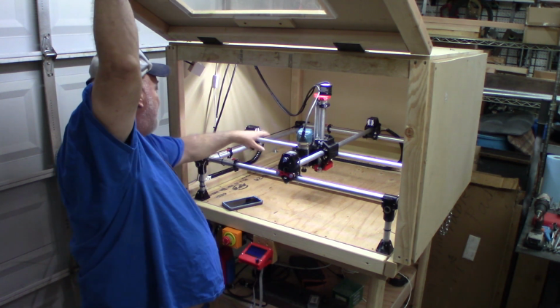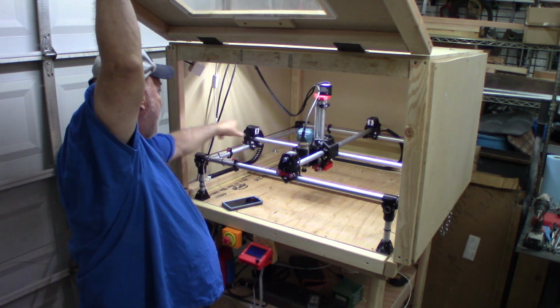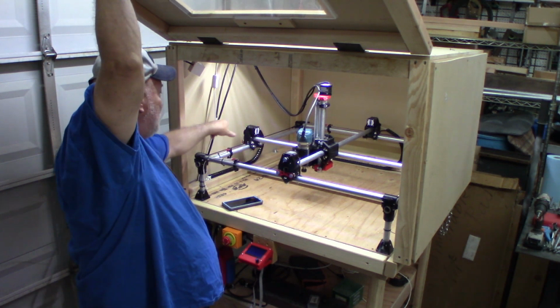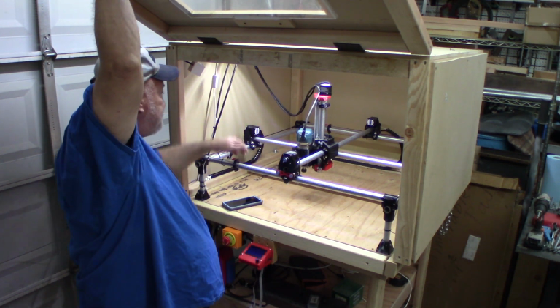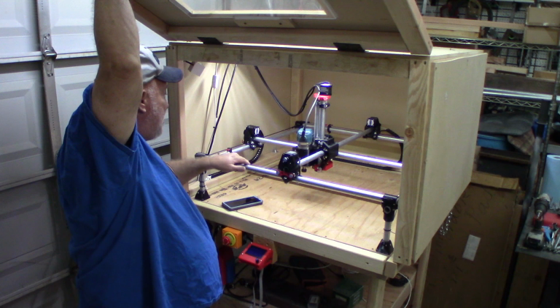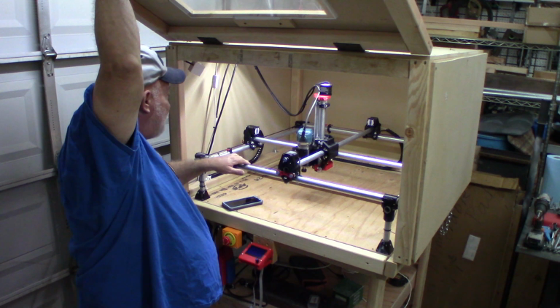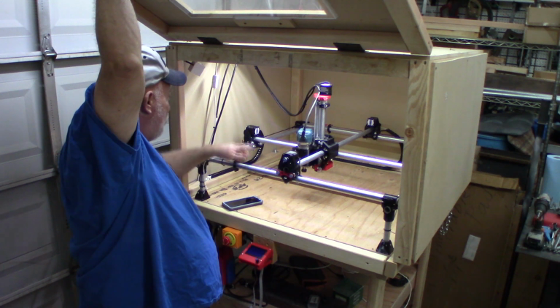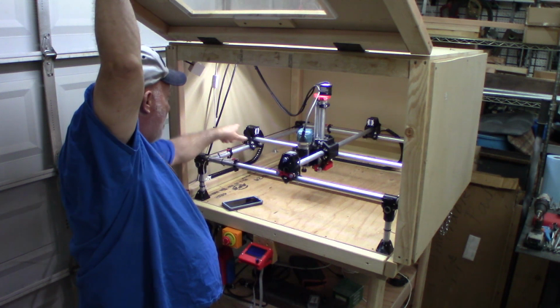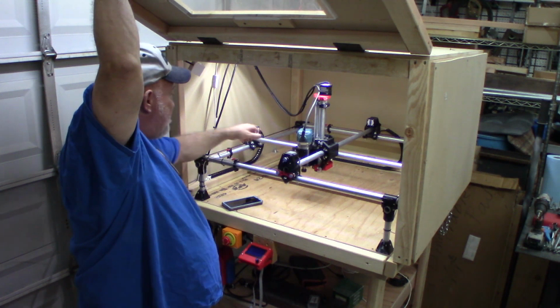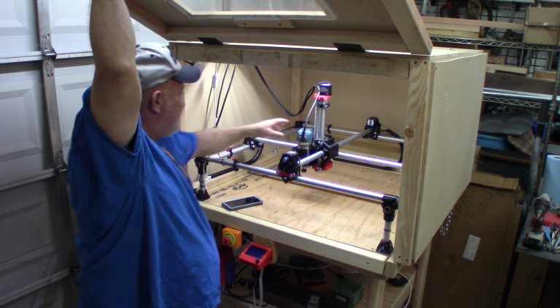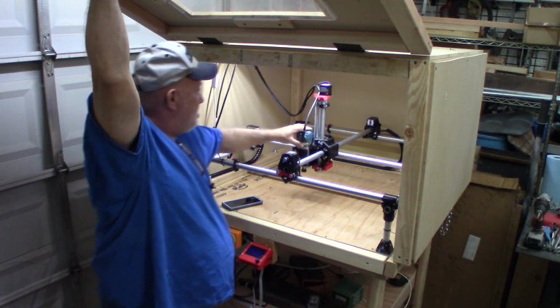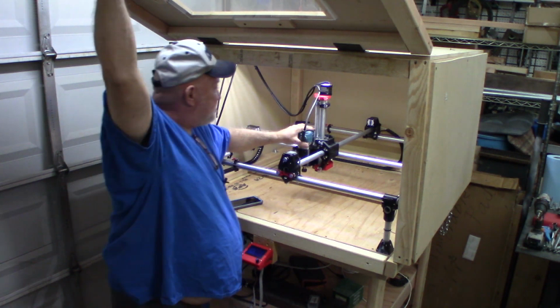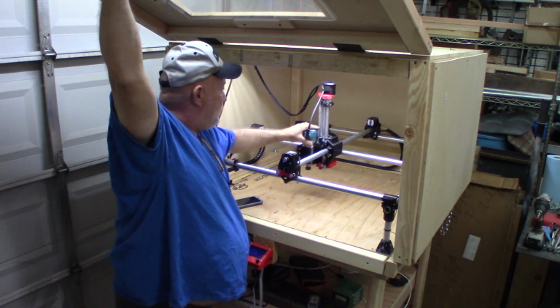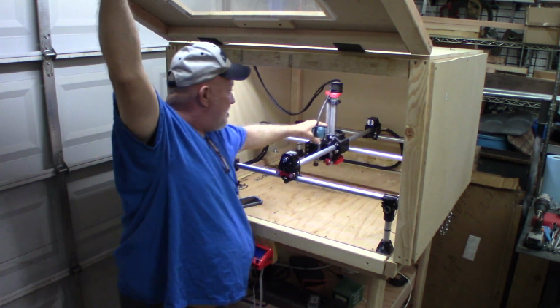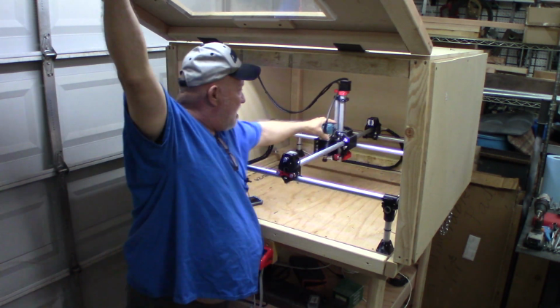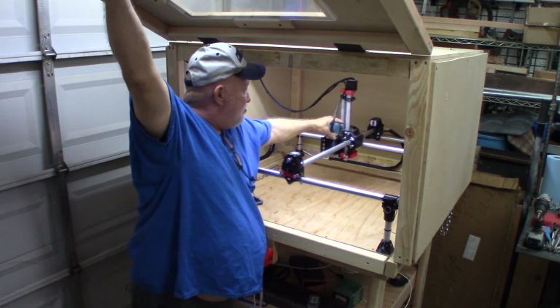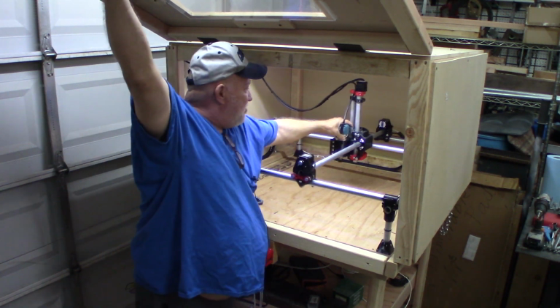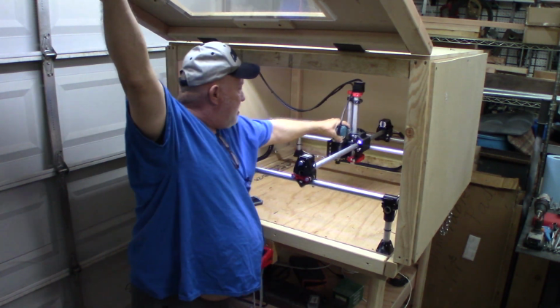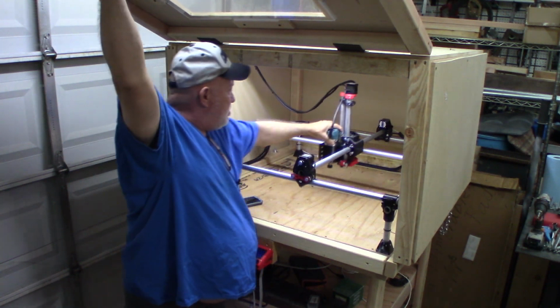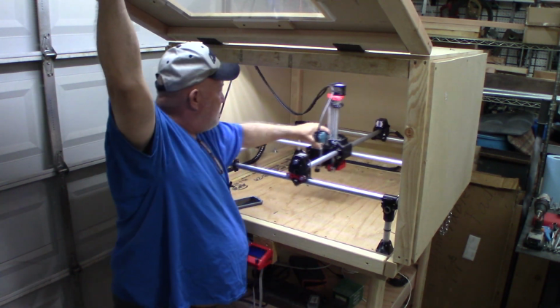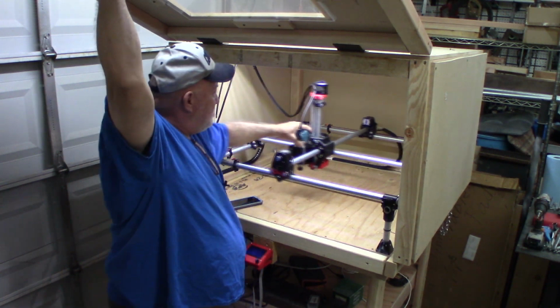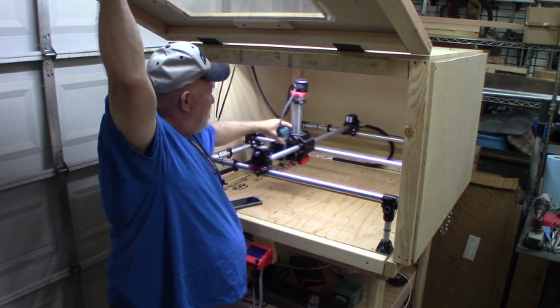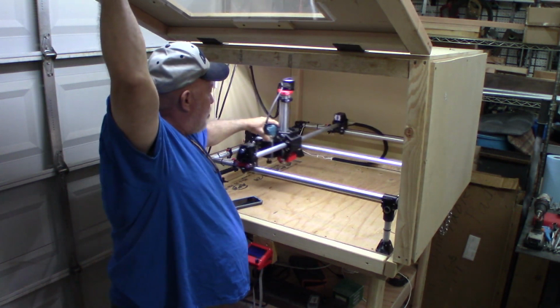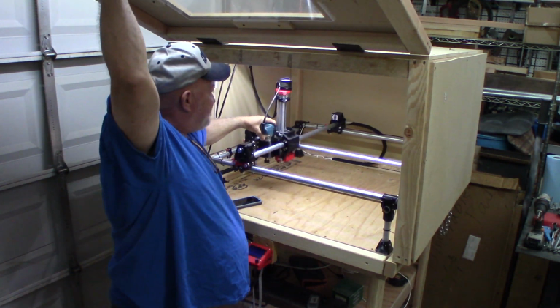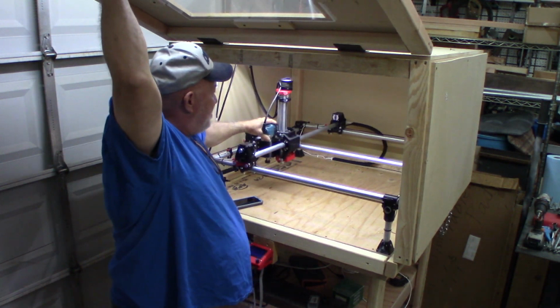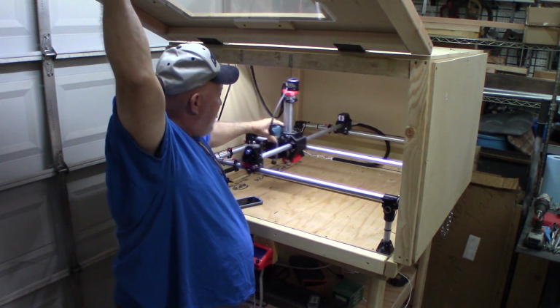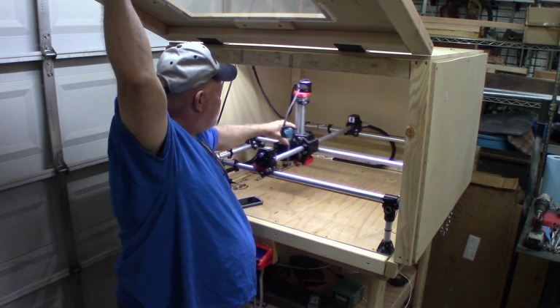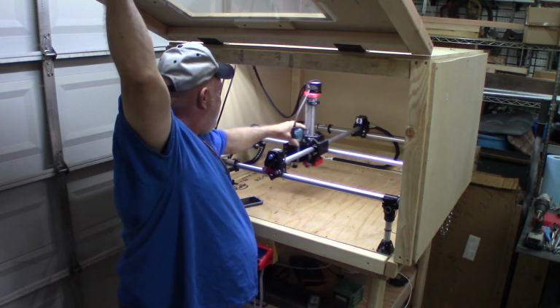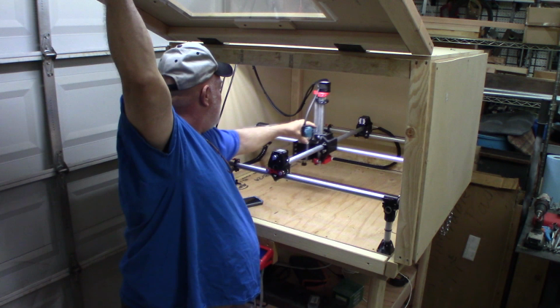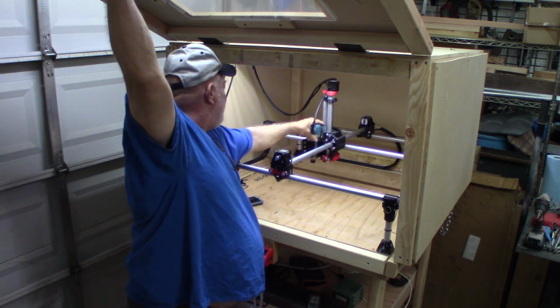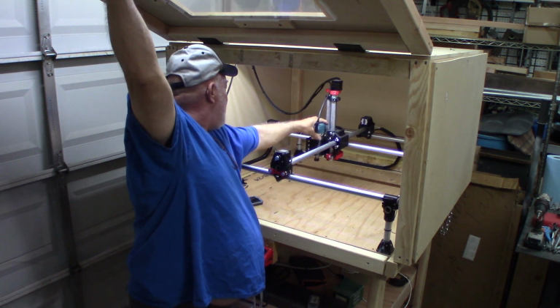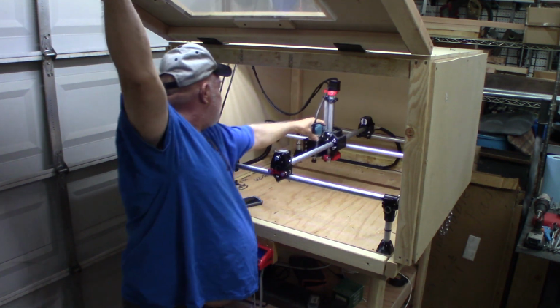I've got everything wired going through the tube. I put a cable chain in the back and on the side for all the wires, so when I've got movement it rolls into the cable chain whichever direction.